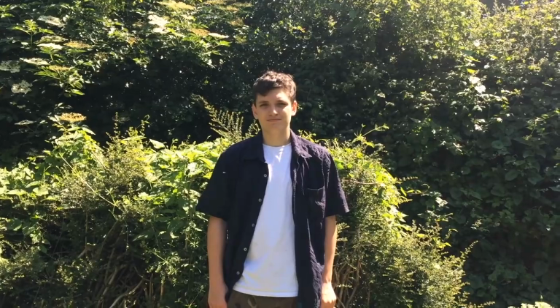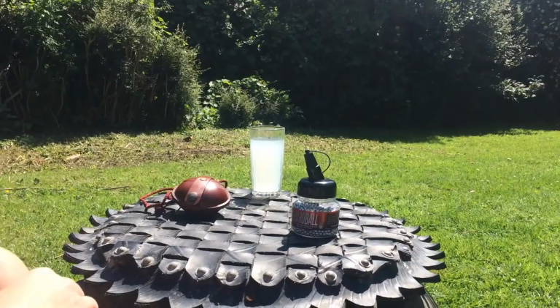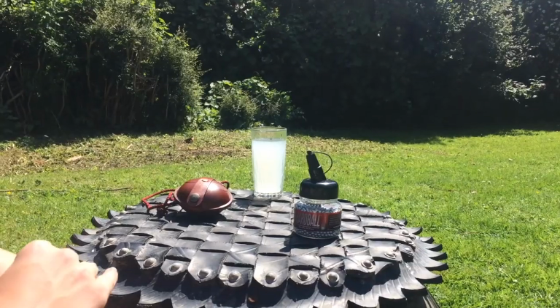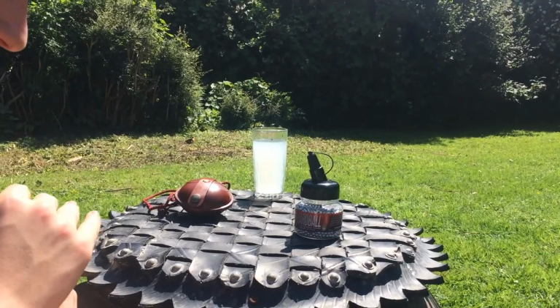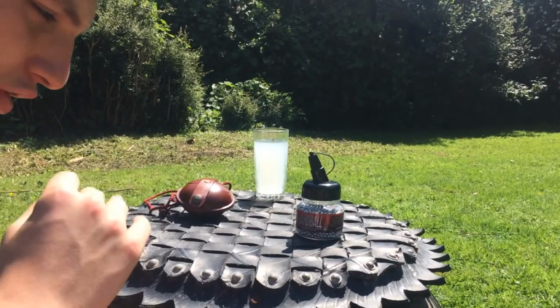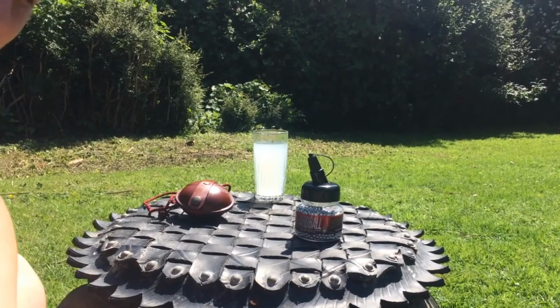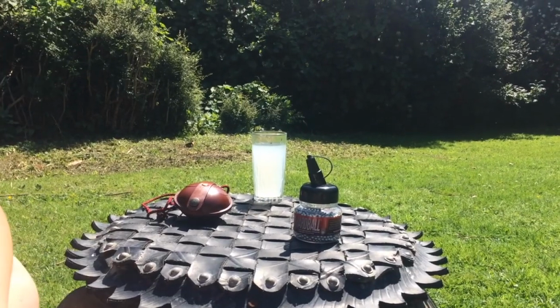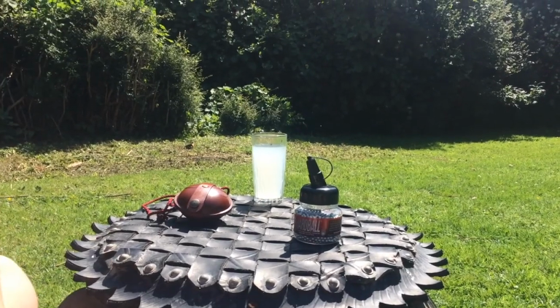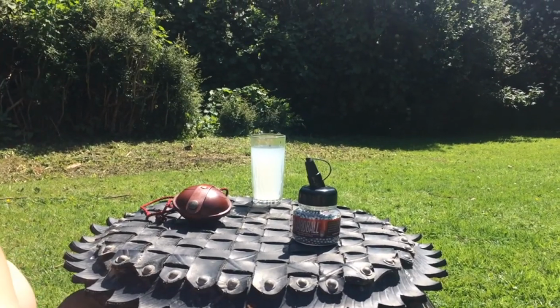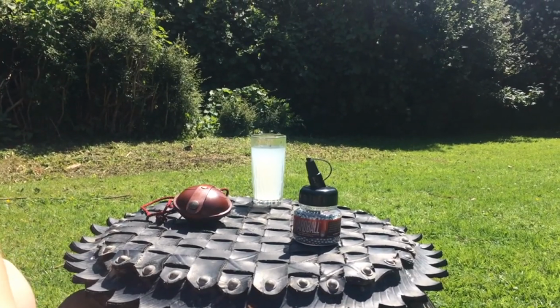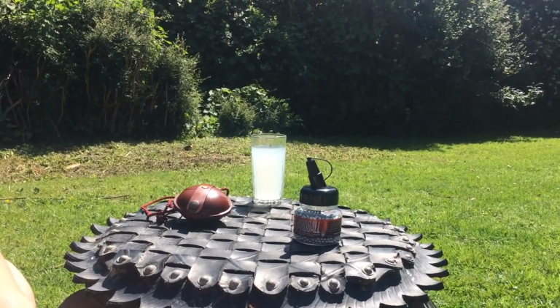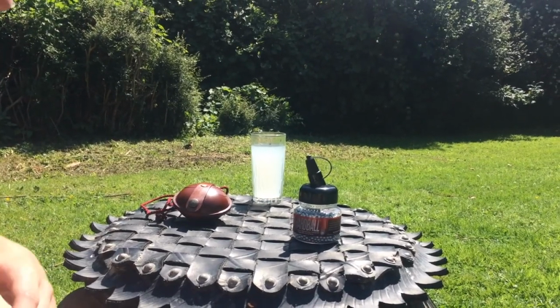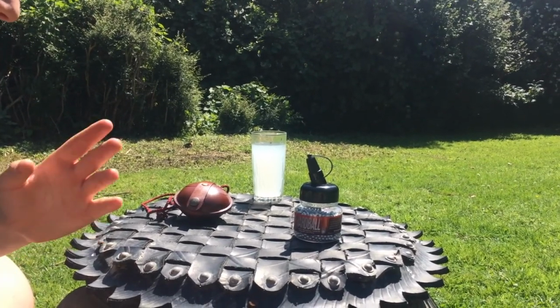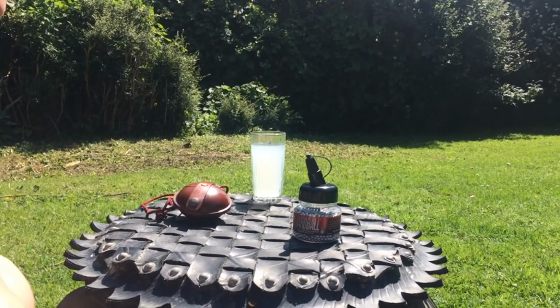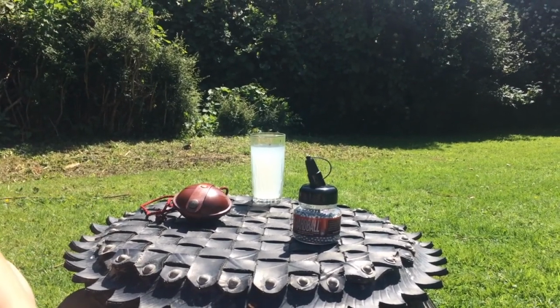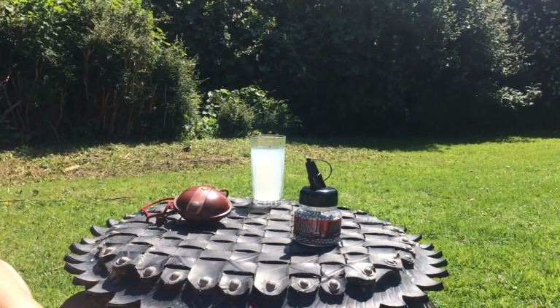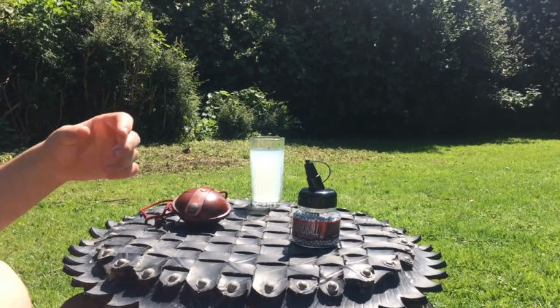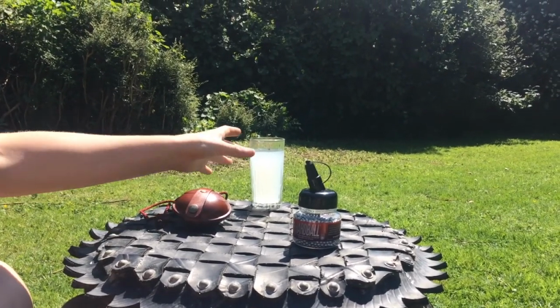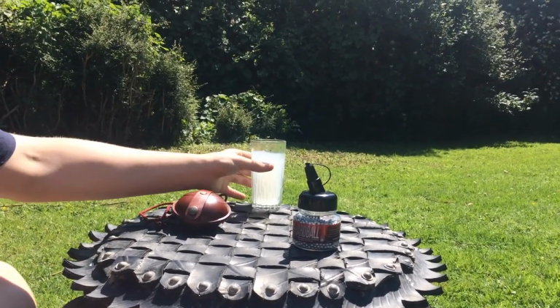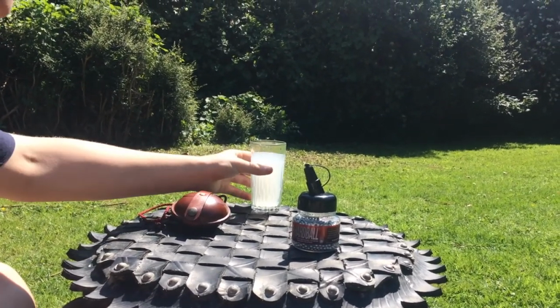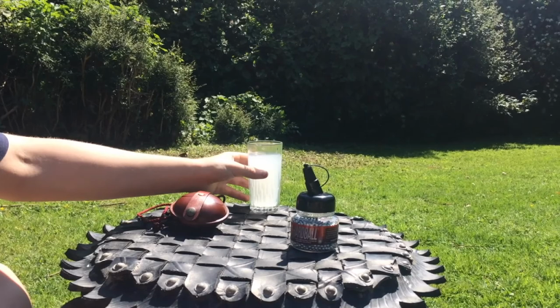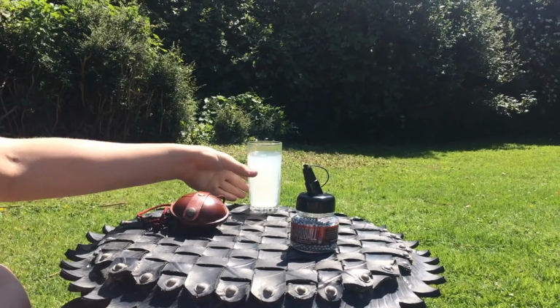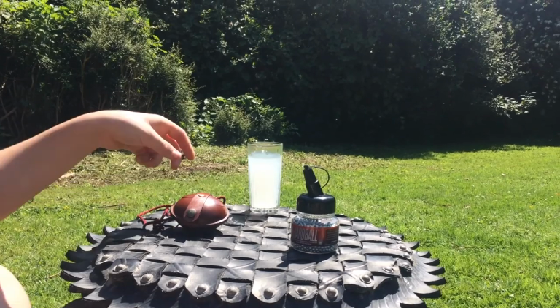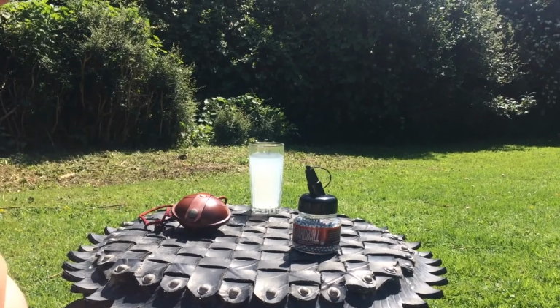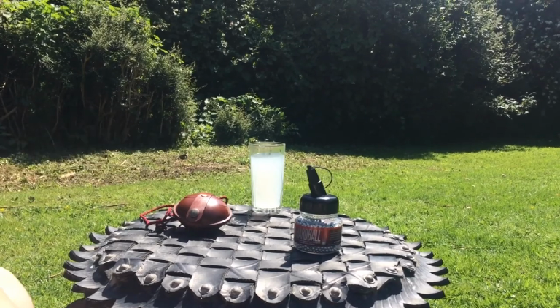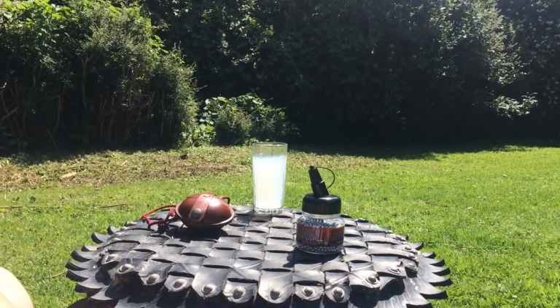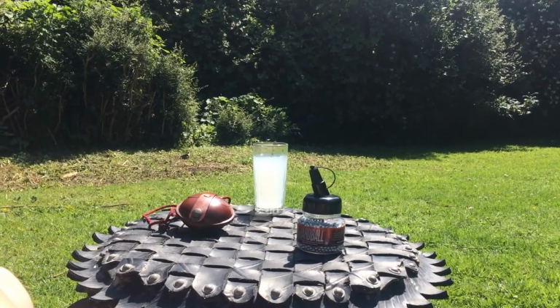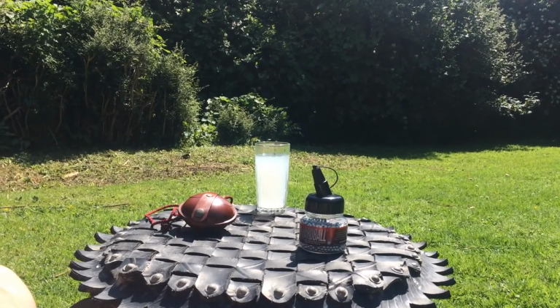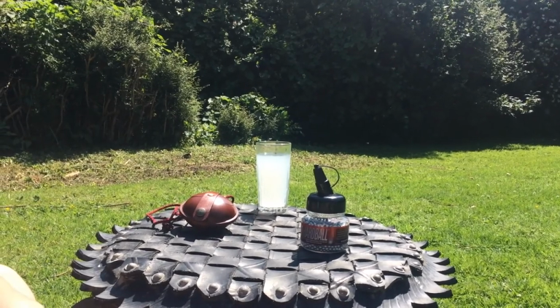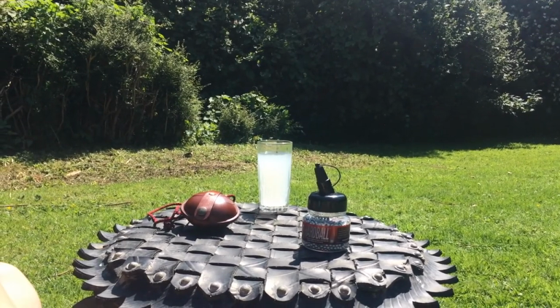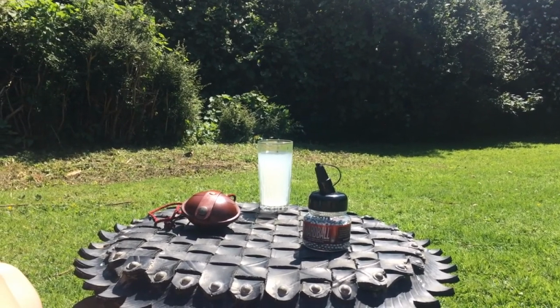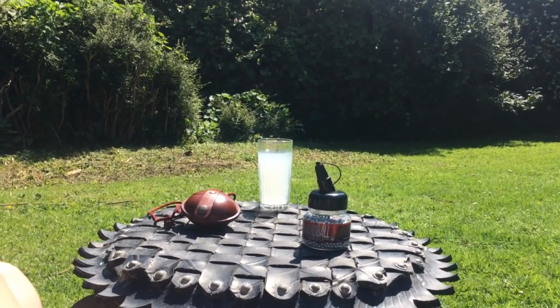It is so hot today, but luckily I've got myself some lemon and barley. No product placement there.